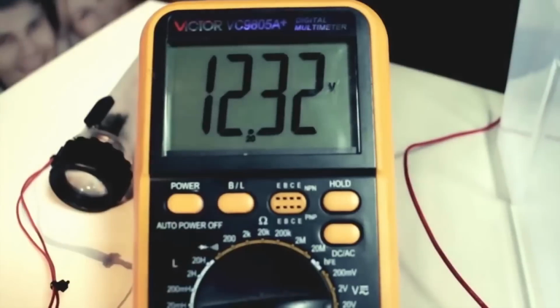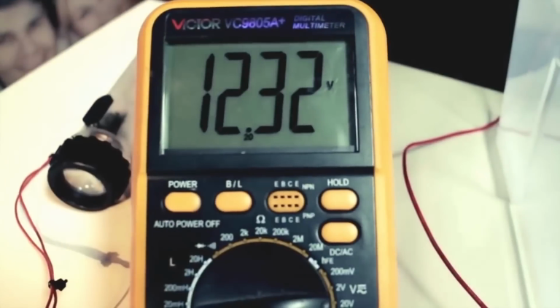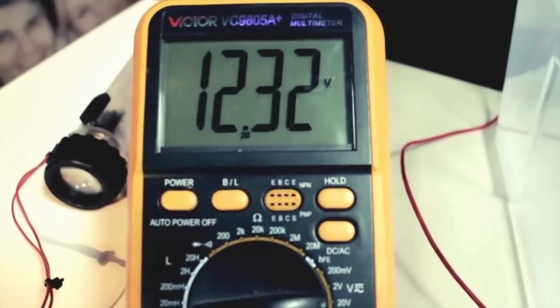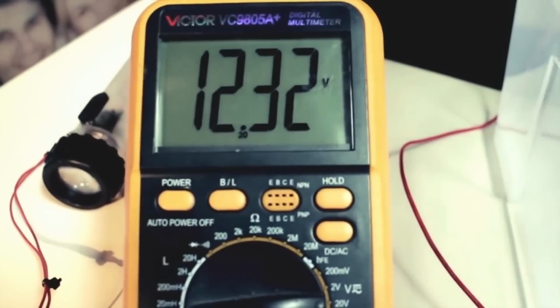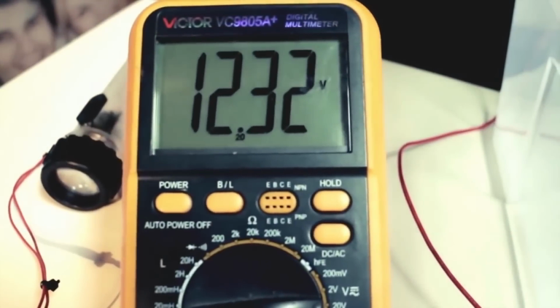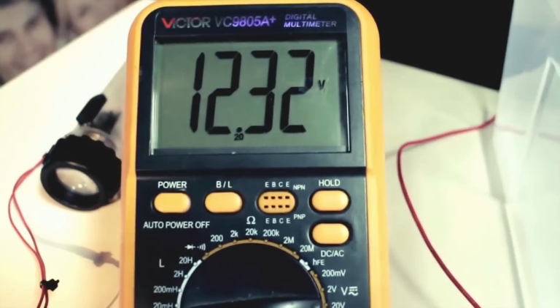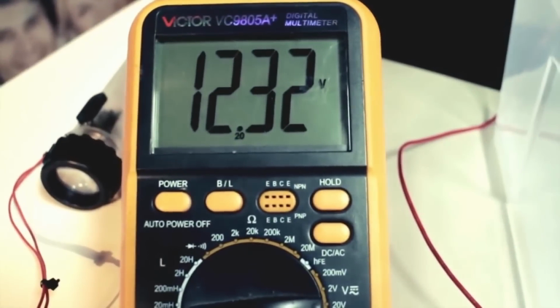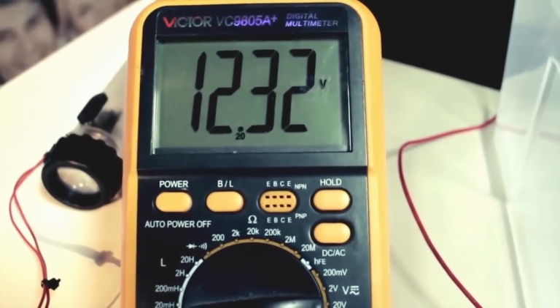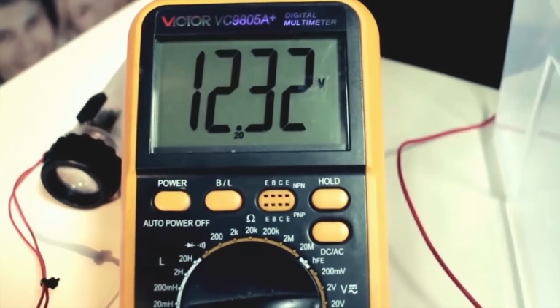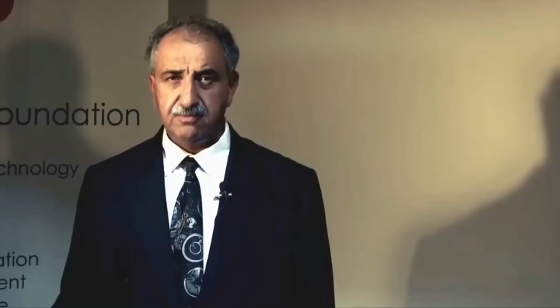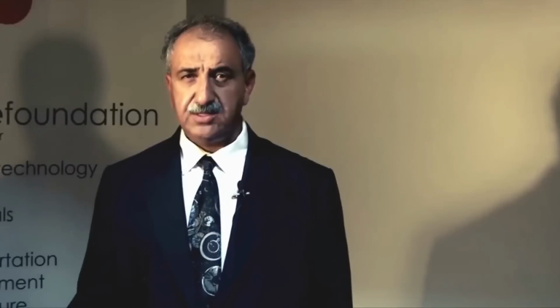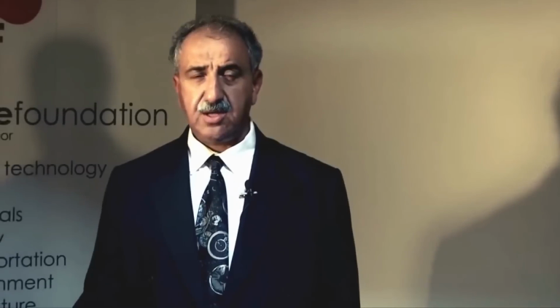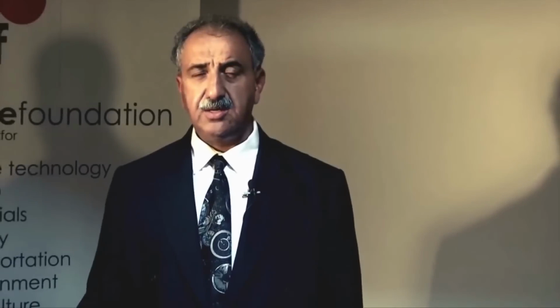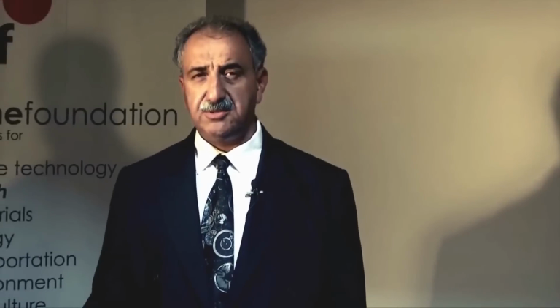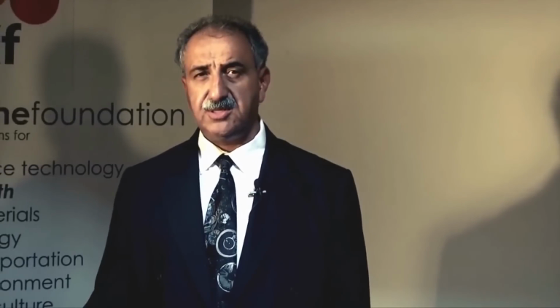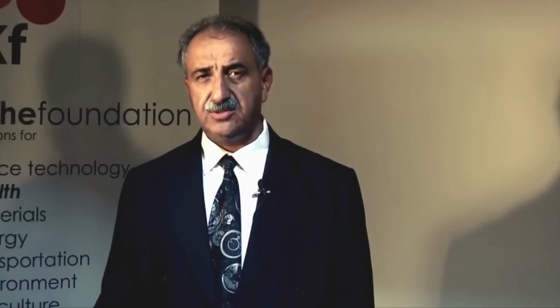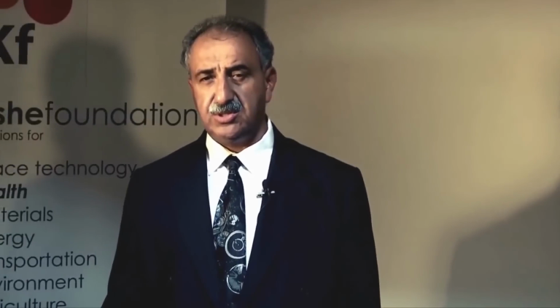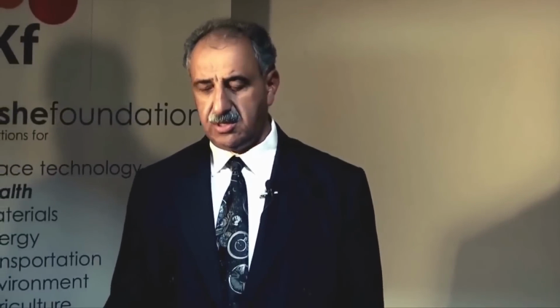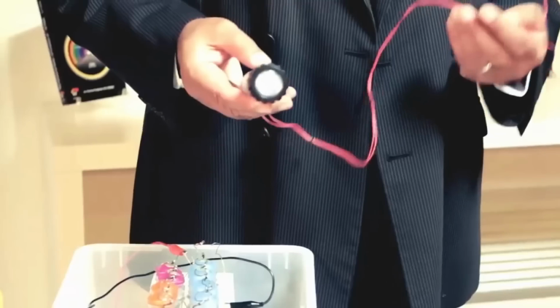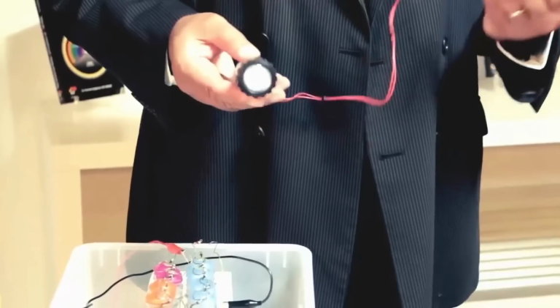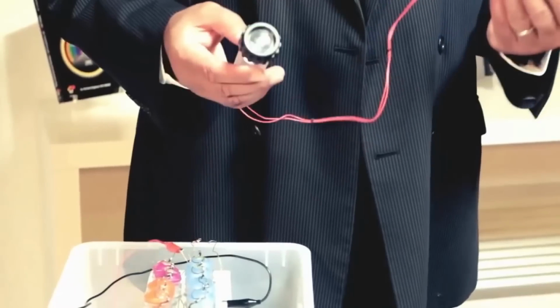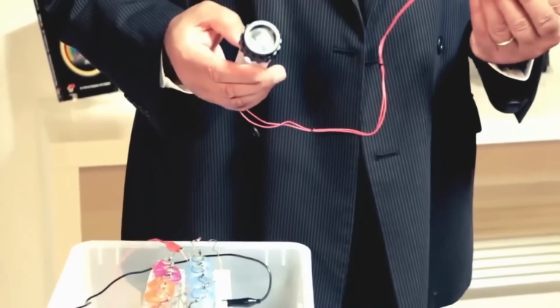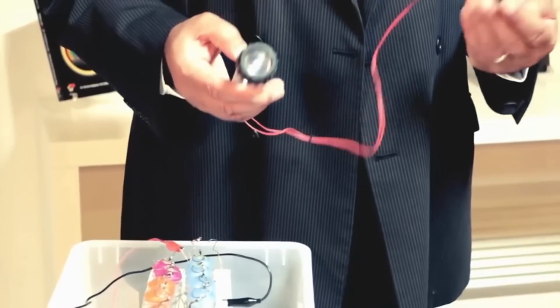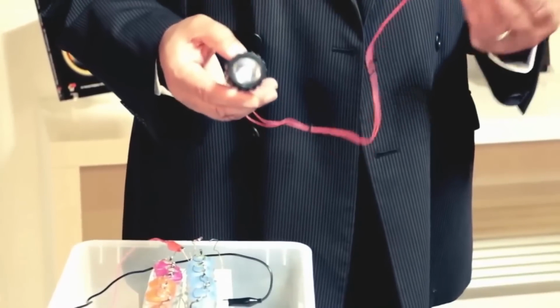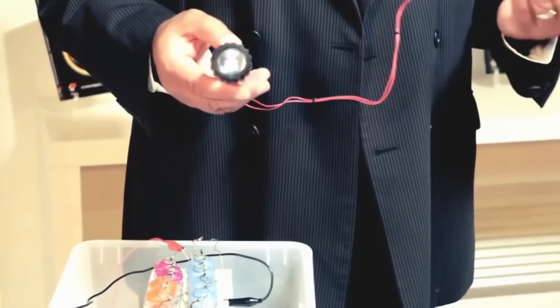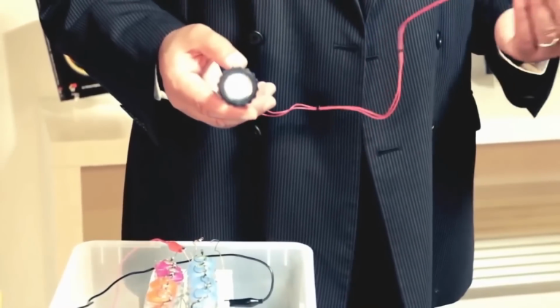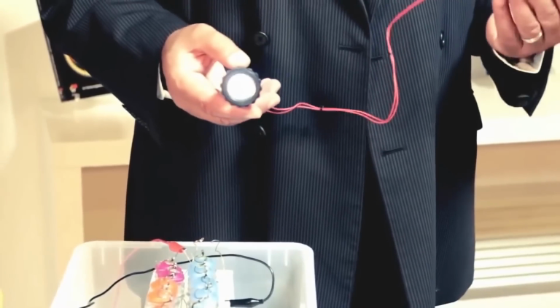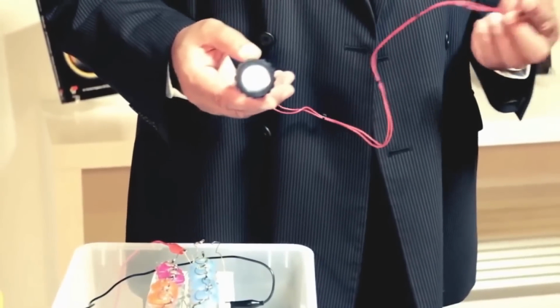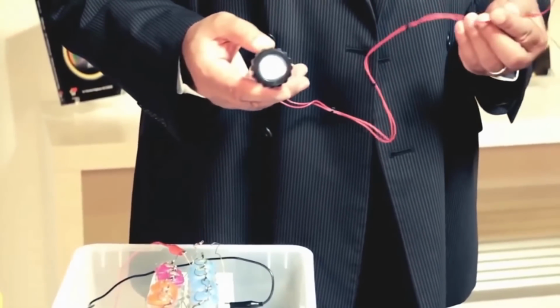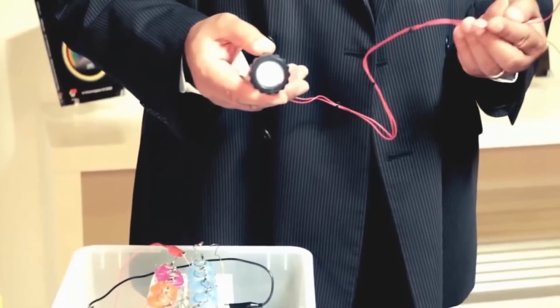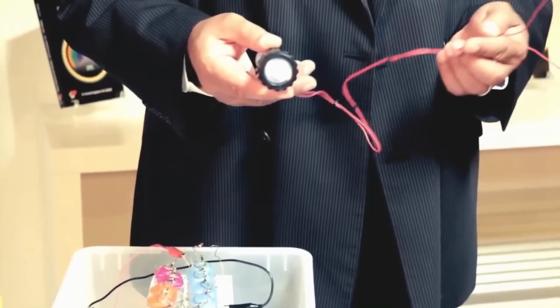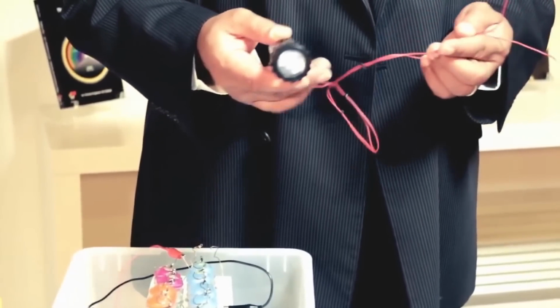You can see 12 volts — unlimited energy. You can charge a battery. You can charge anything you want.